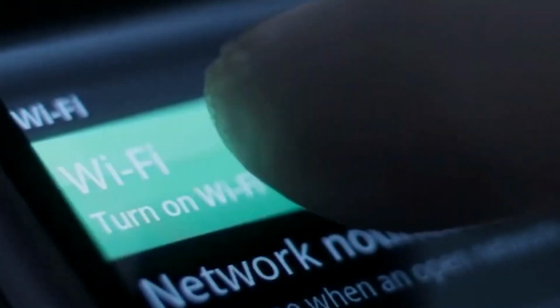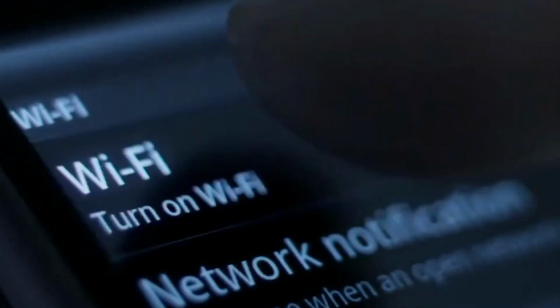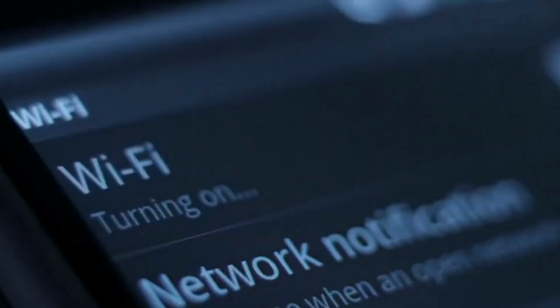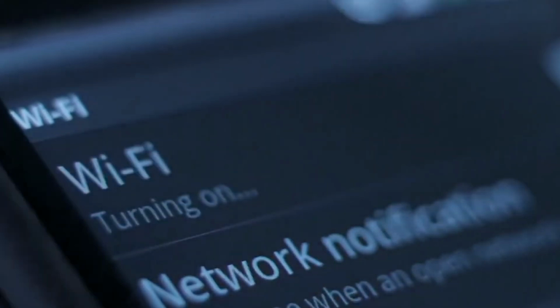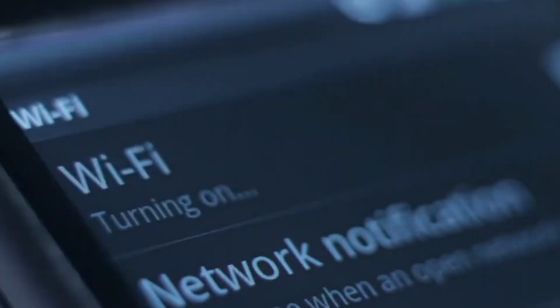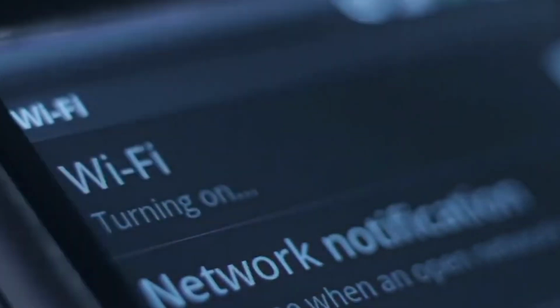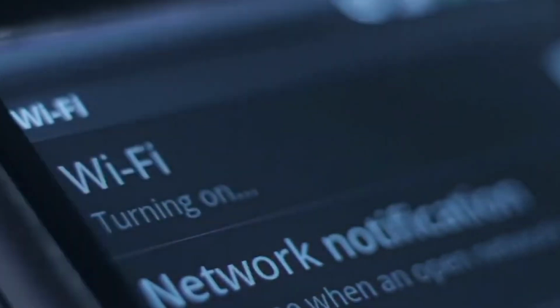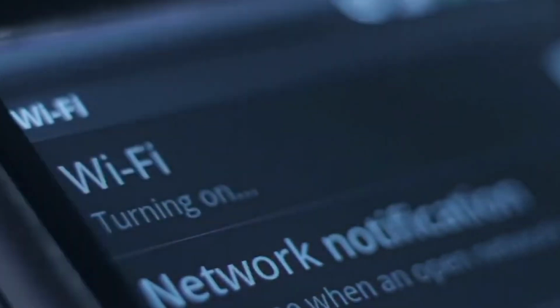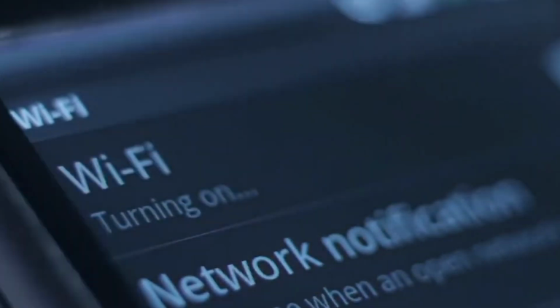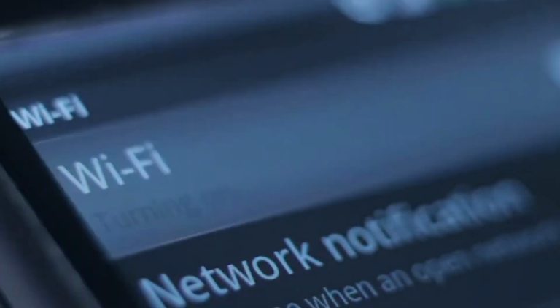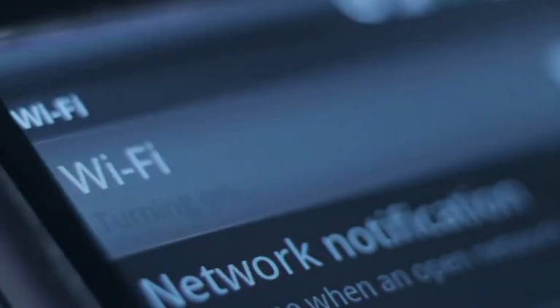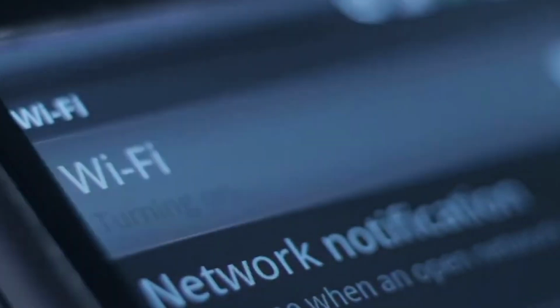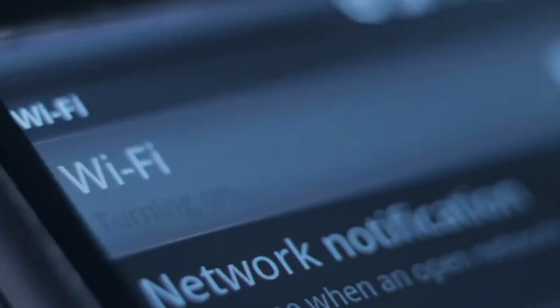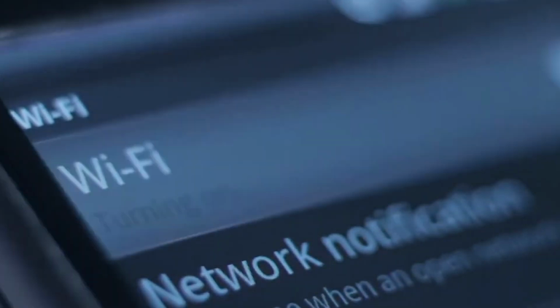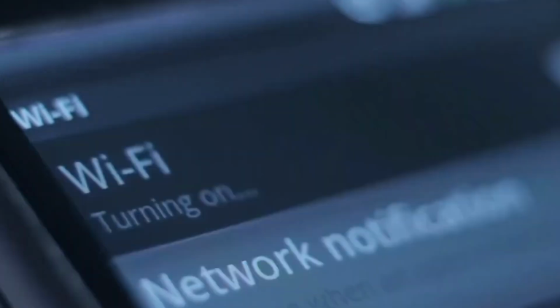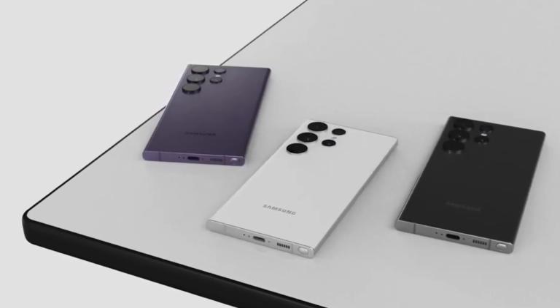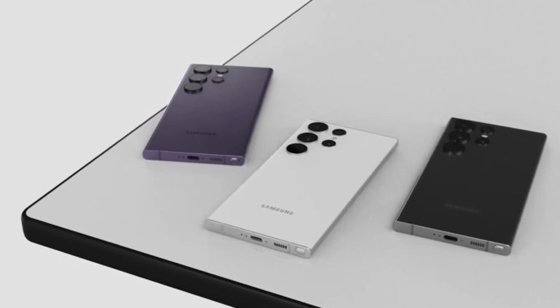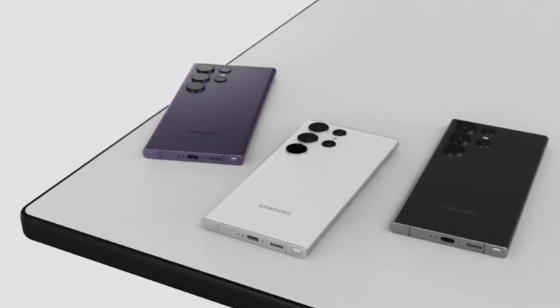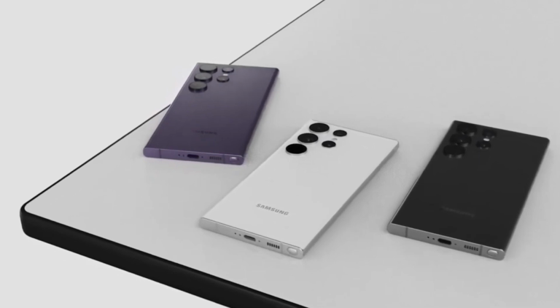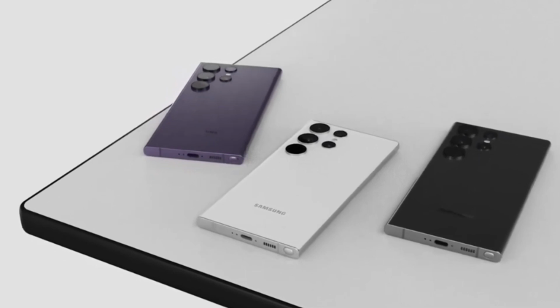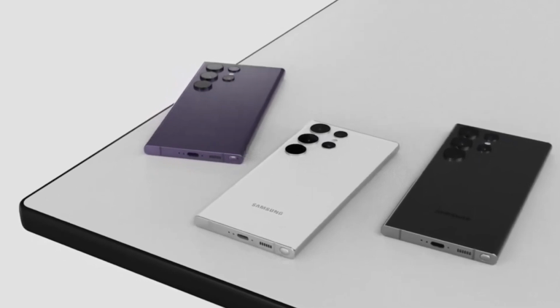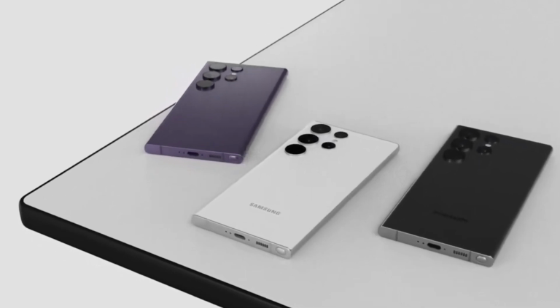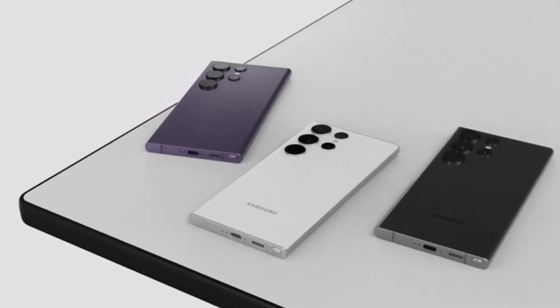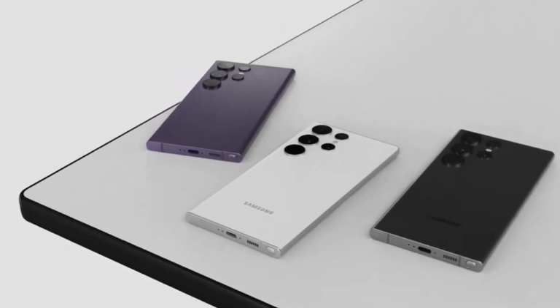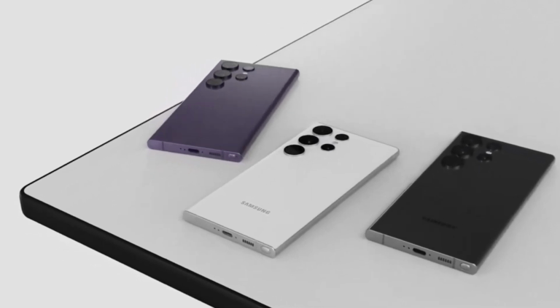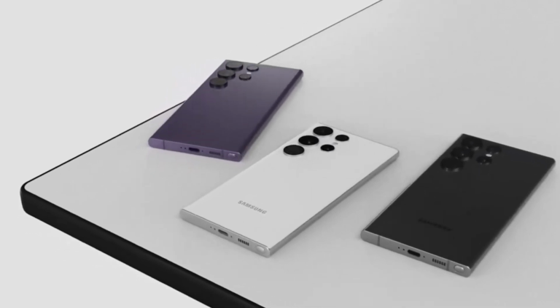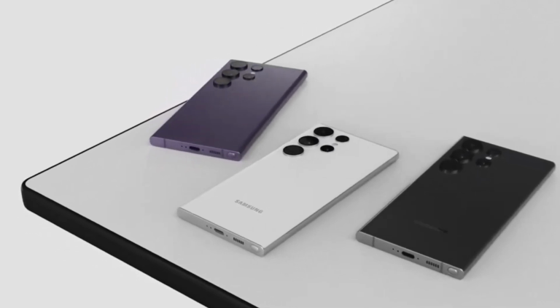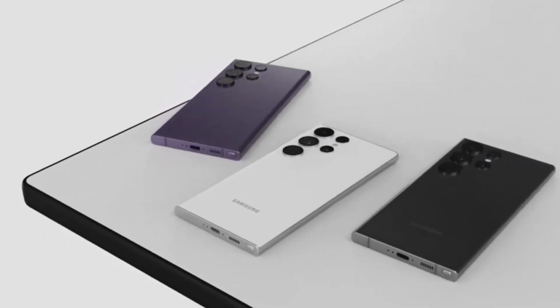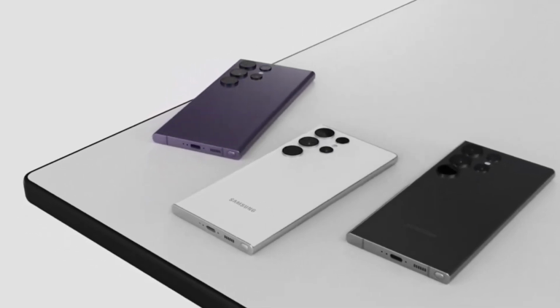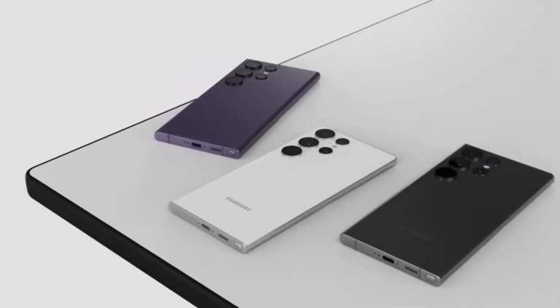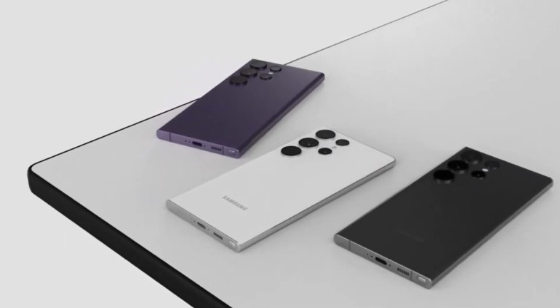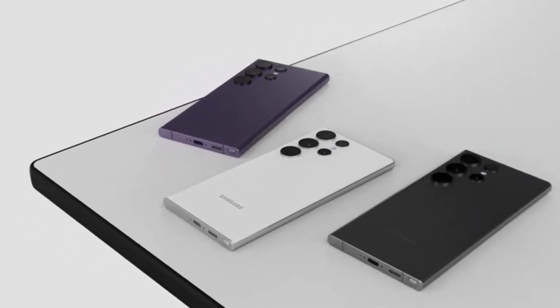So, what to expect in the S23 Ultra? Is it supported with the new Wi-Fi 7? Let's get moving.